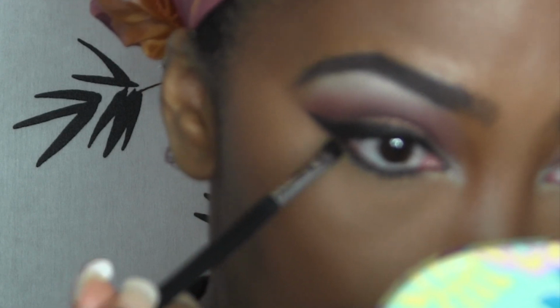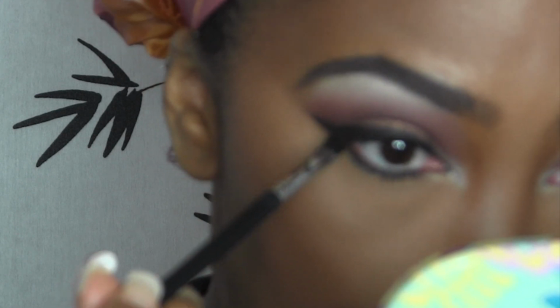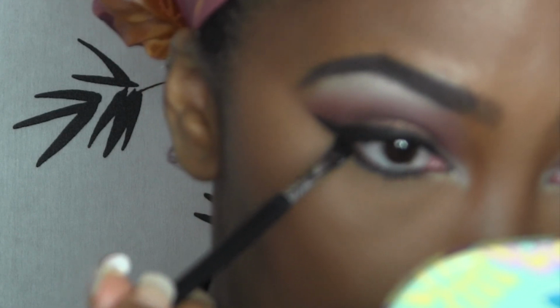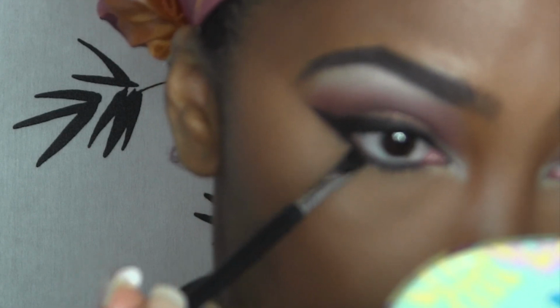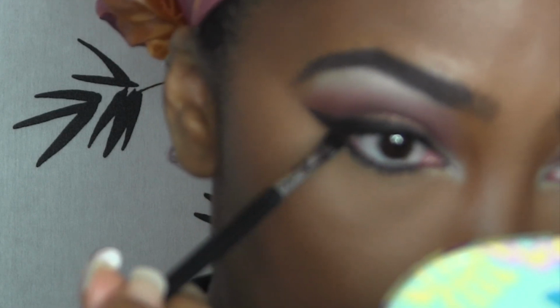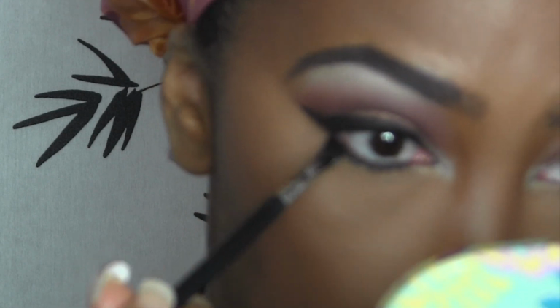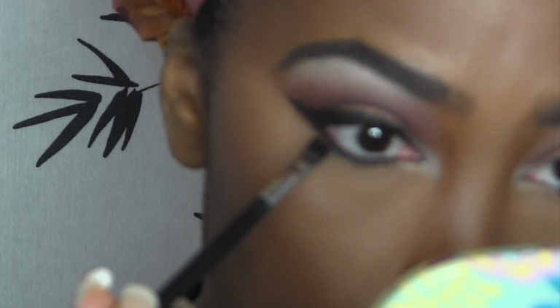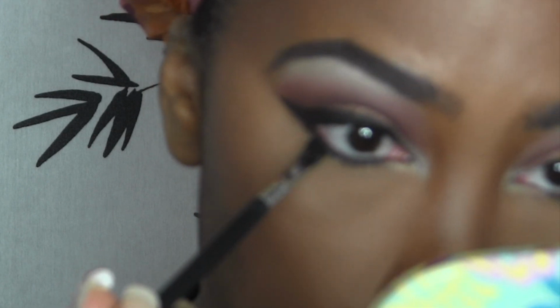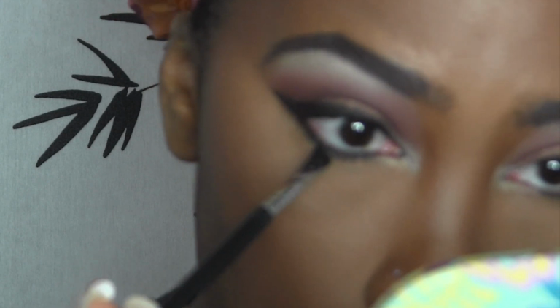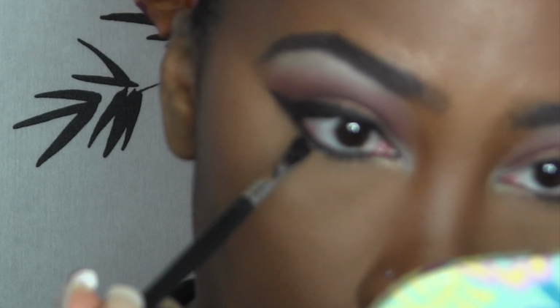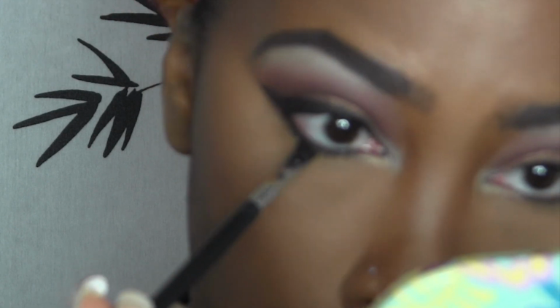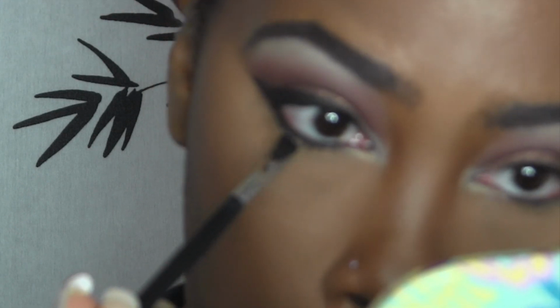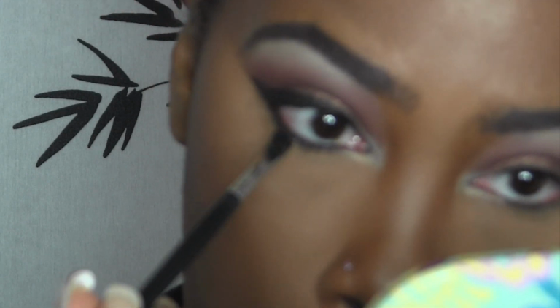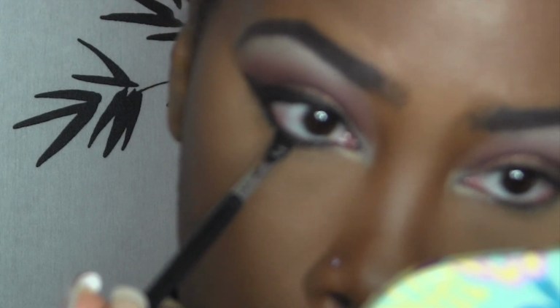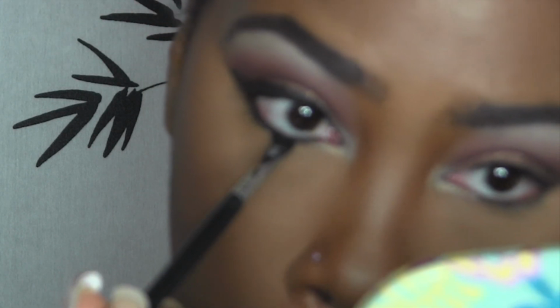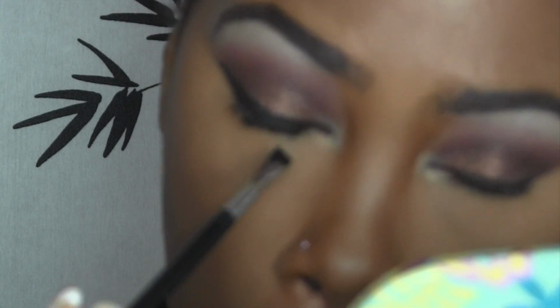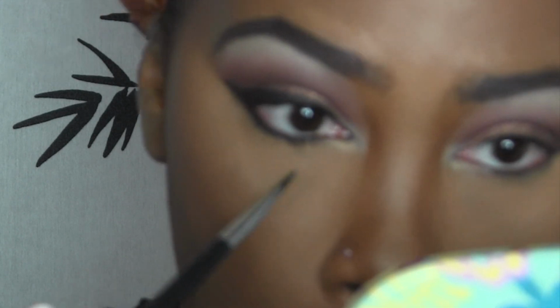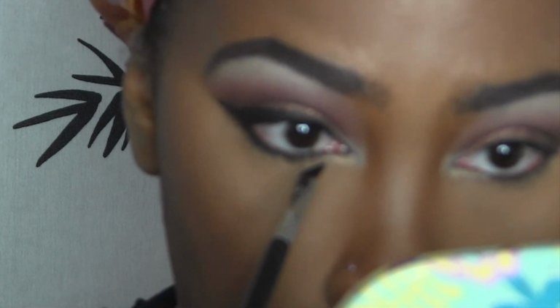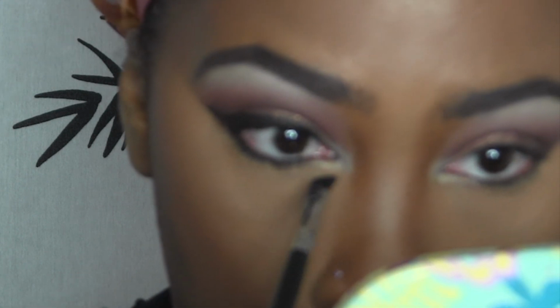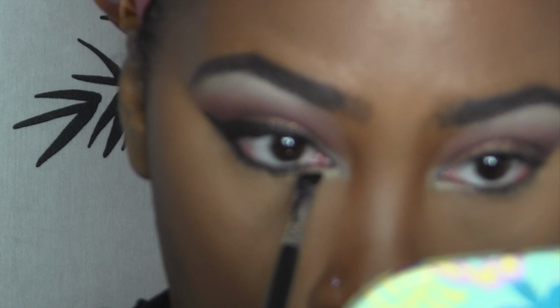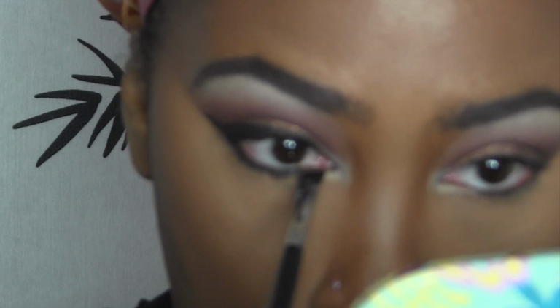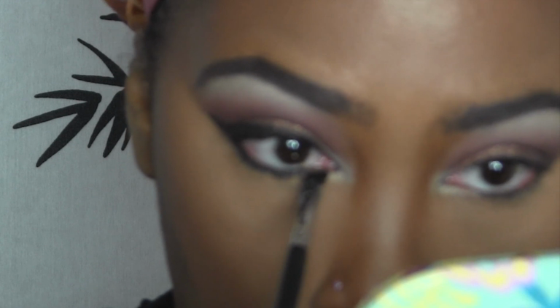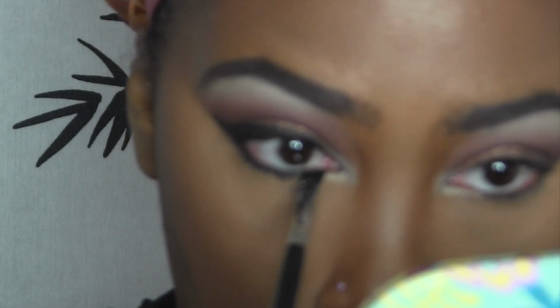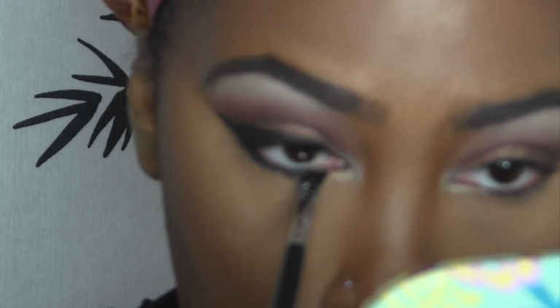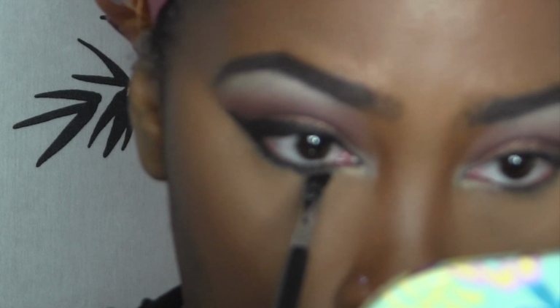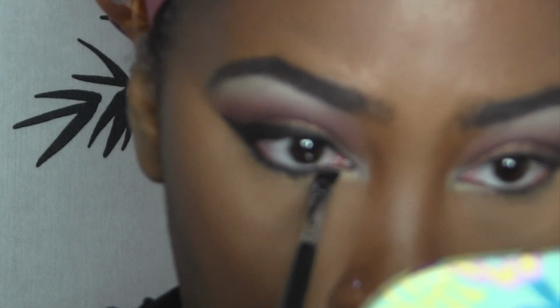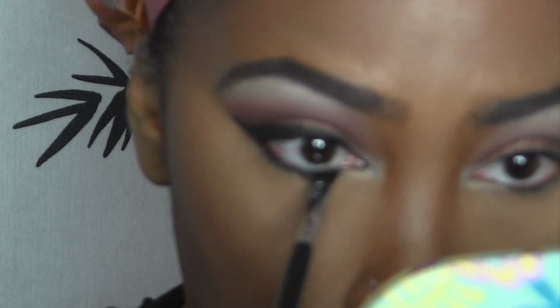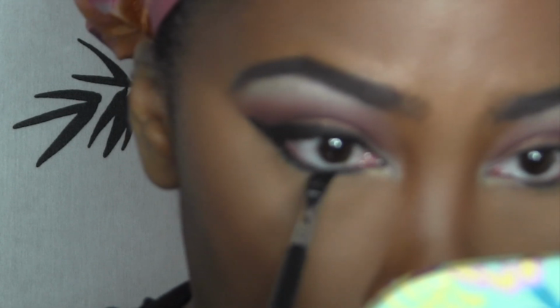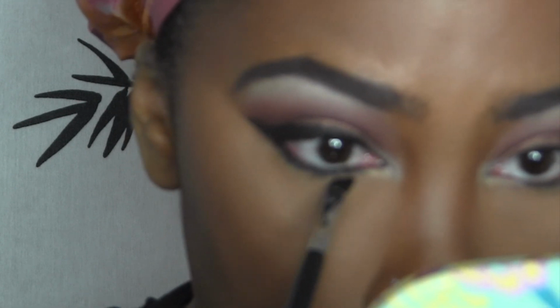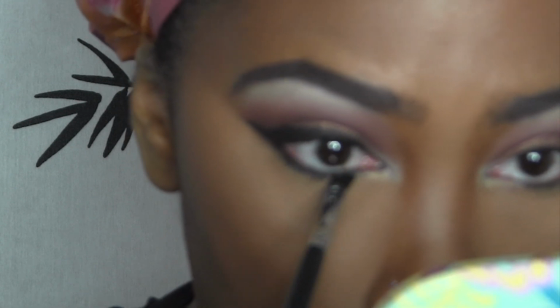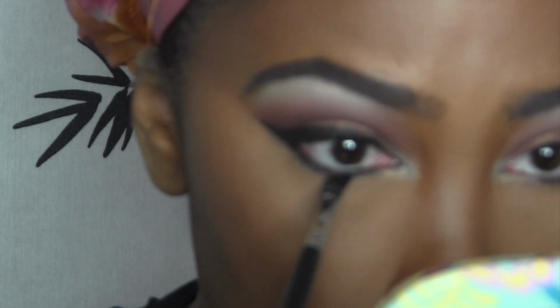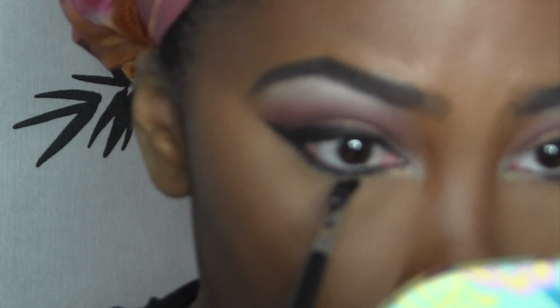That's going to help smoke out any eye look that you have. Make sure you set that with a corresponding eye shadow.